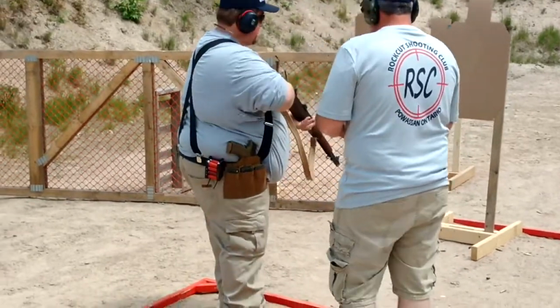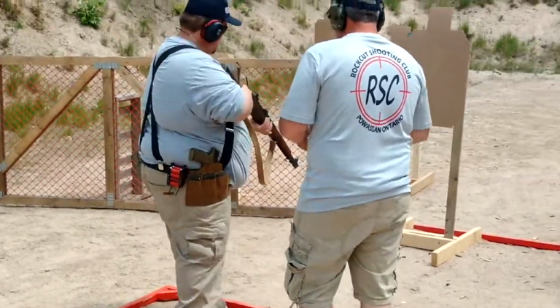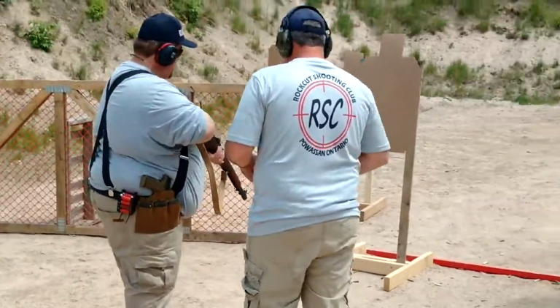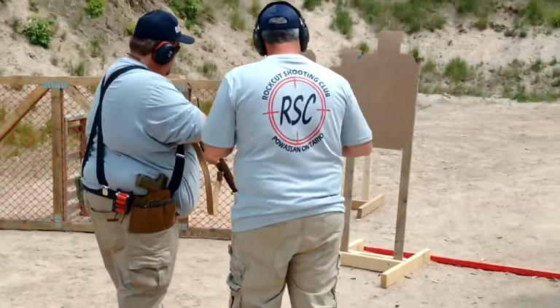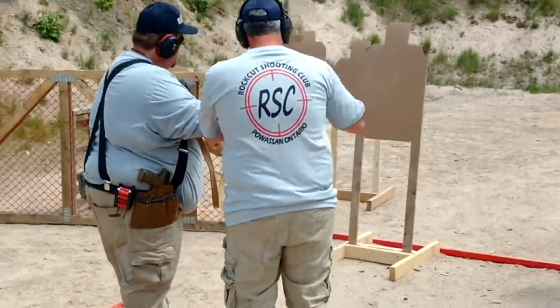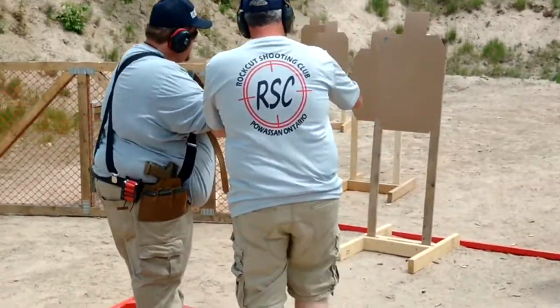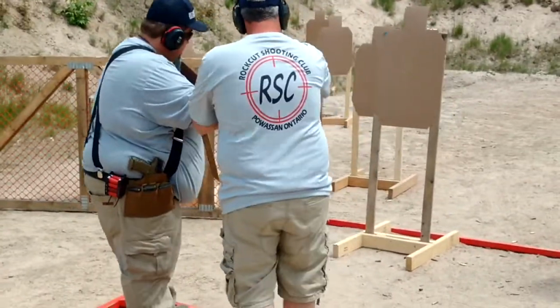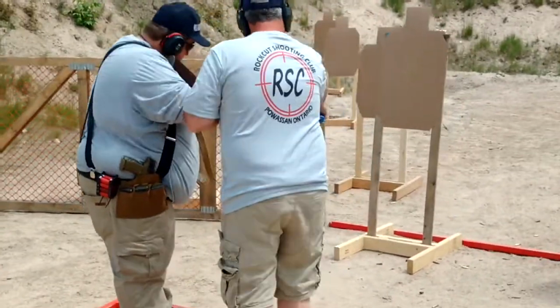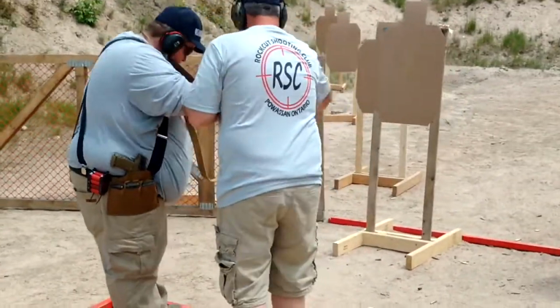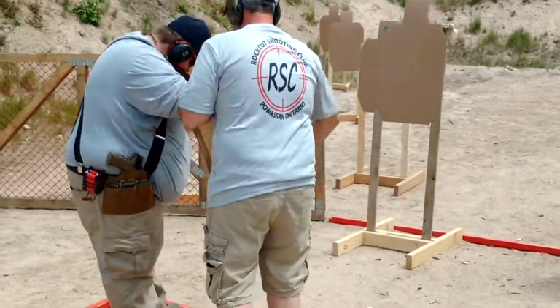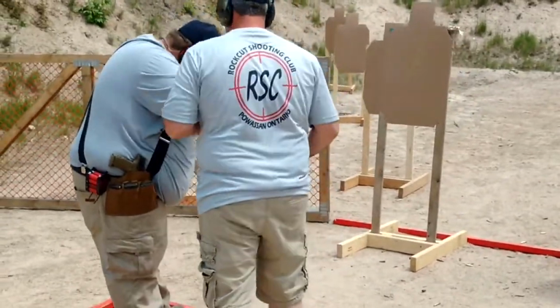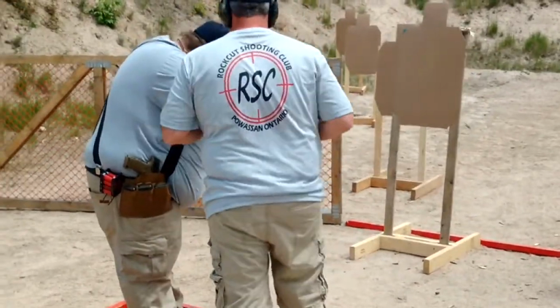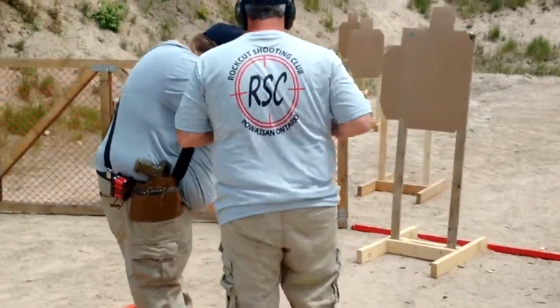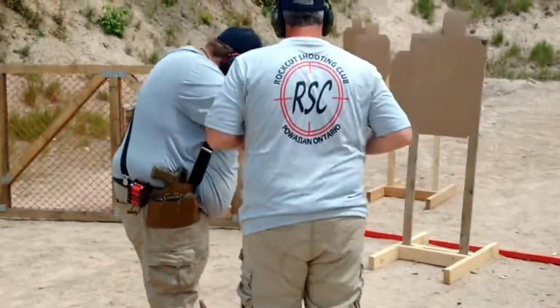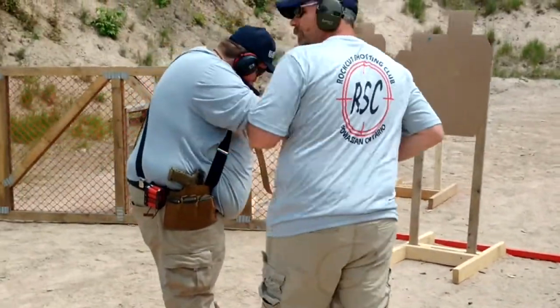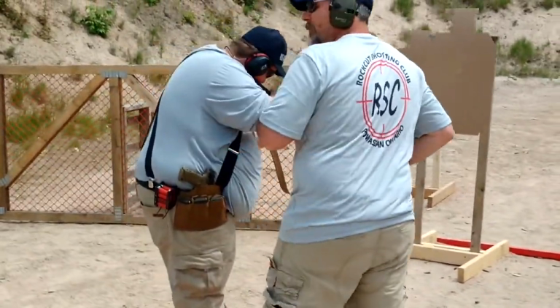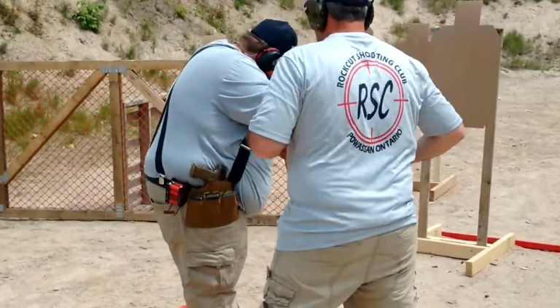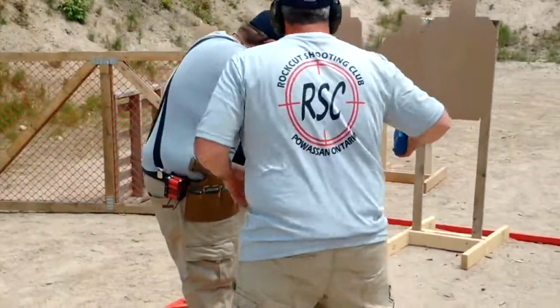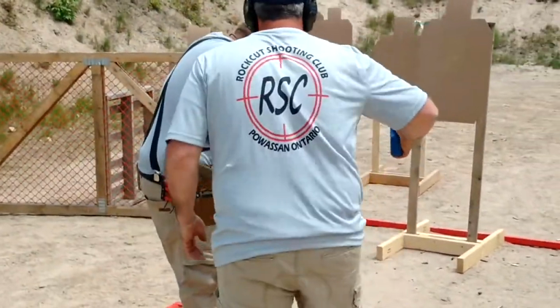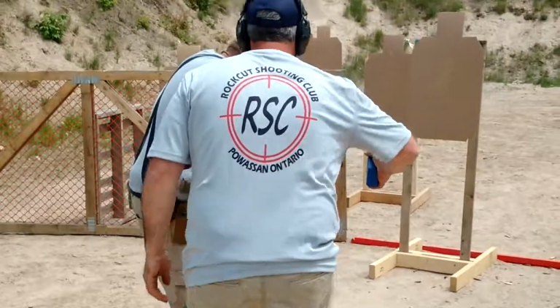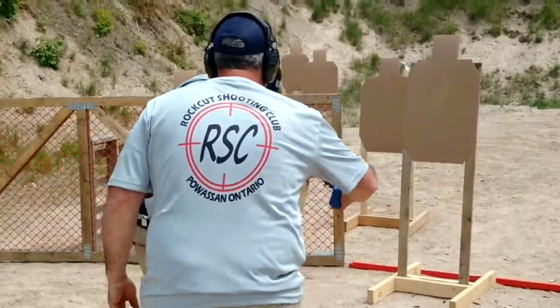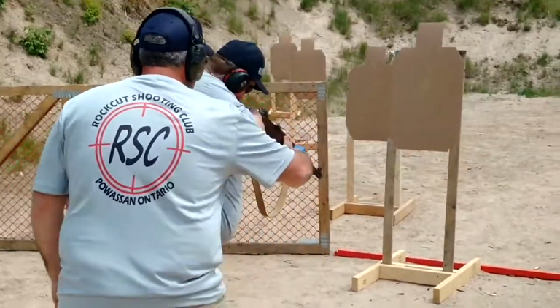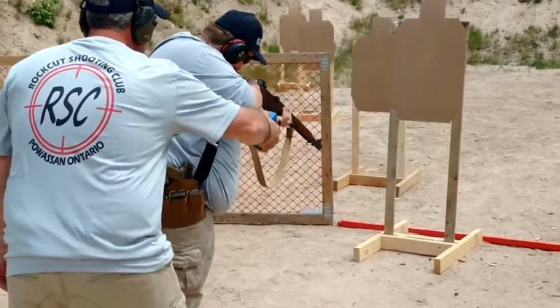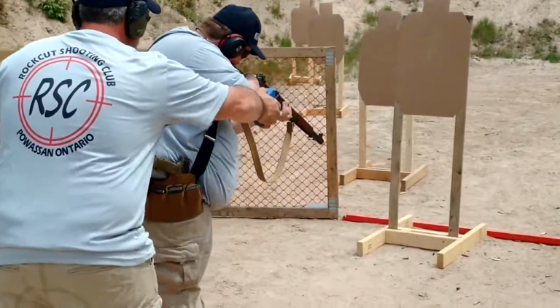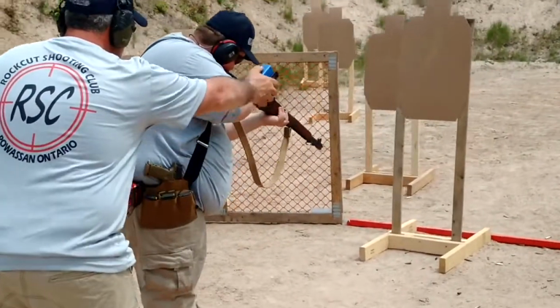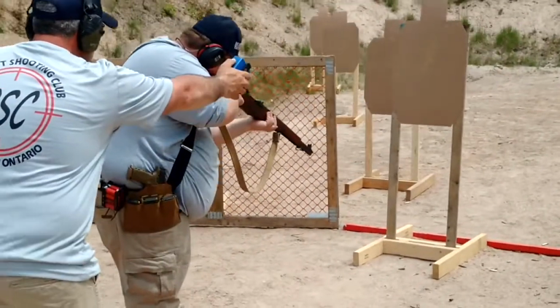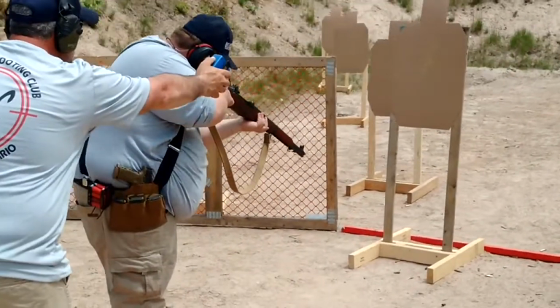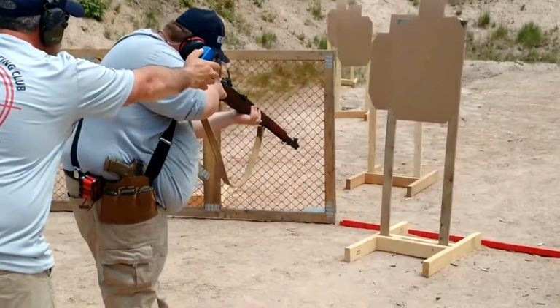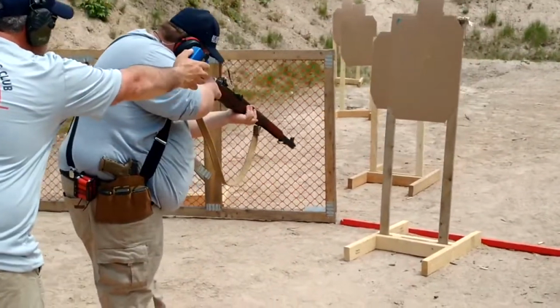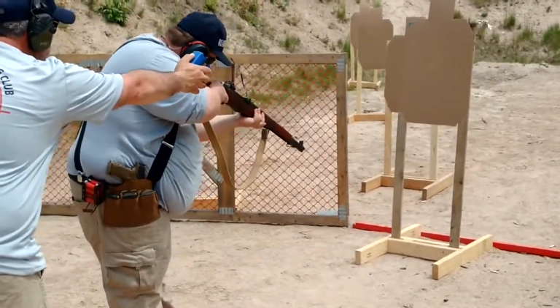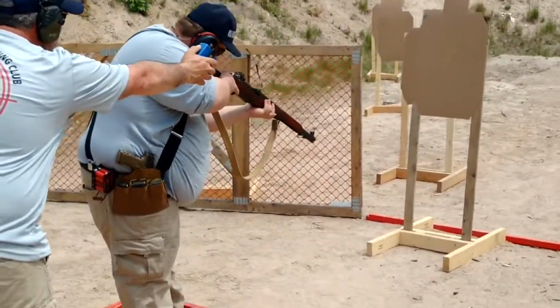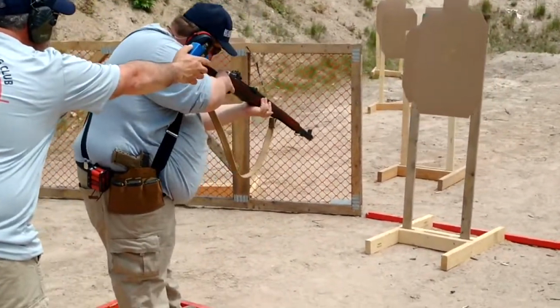An M1 Garand on a three-gun shoot. Are you ready? Stand by!